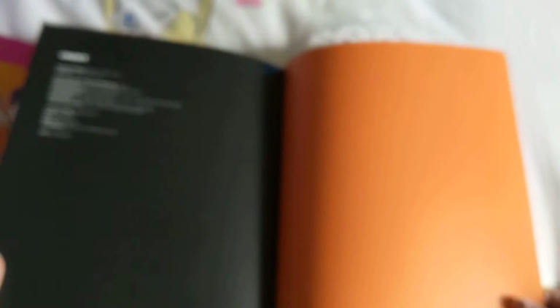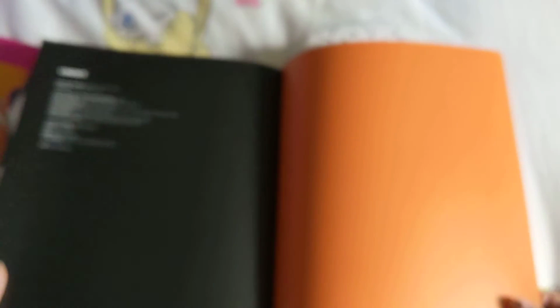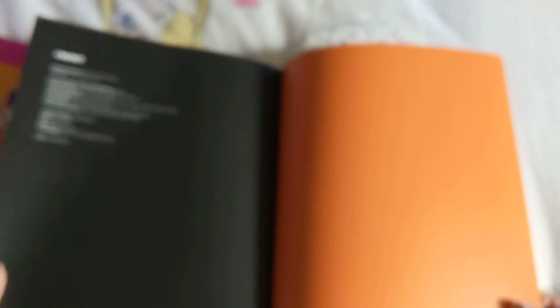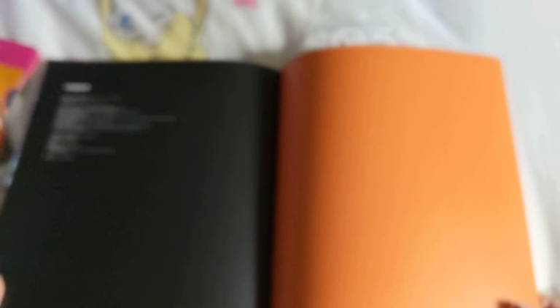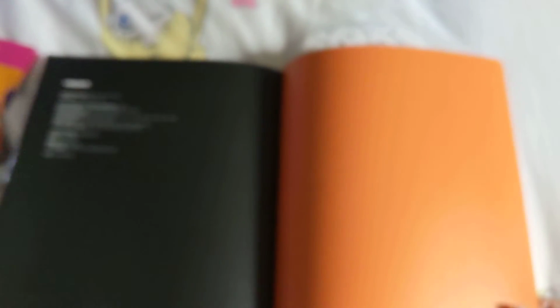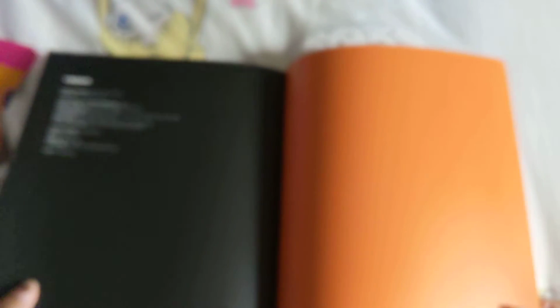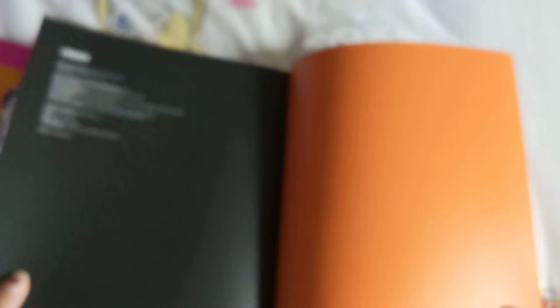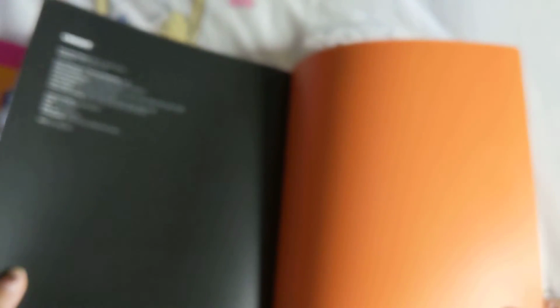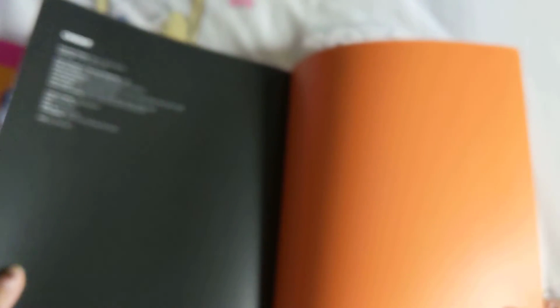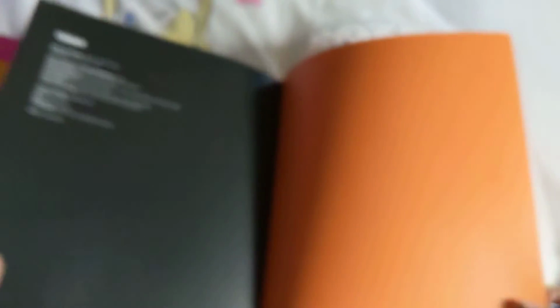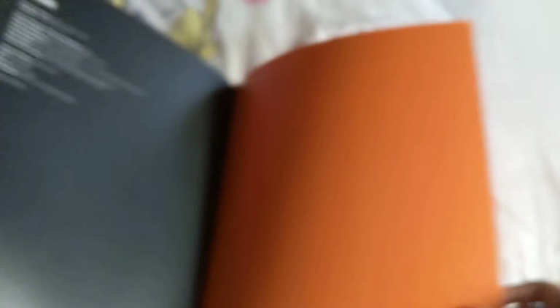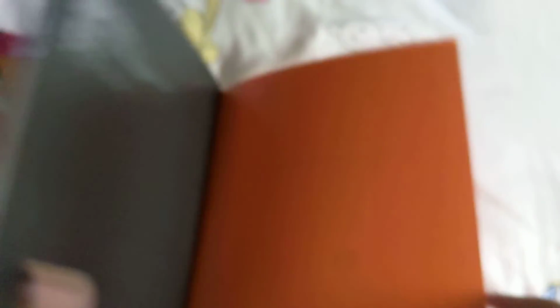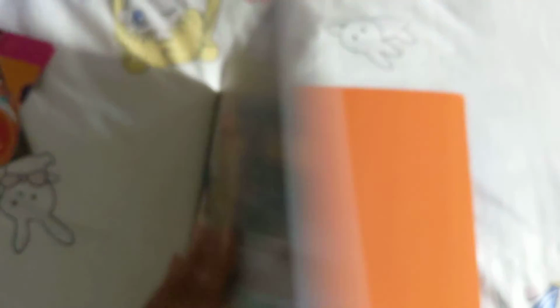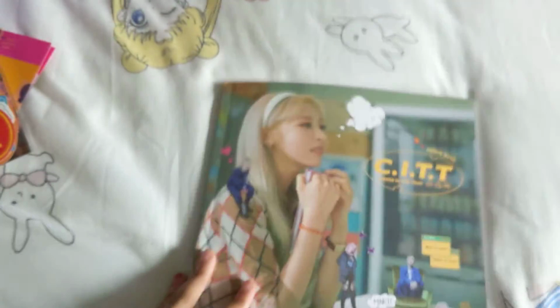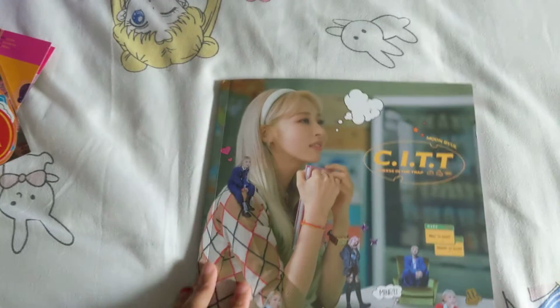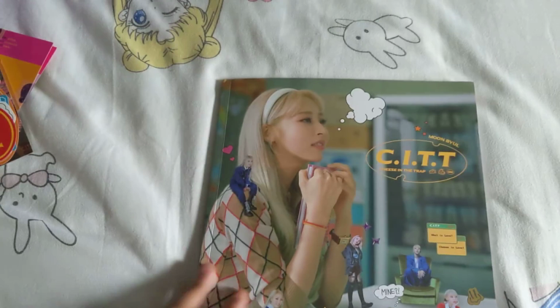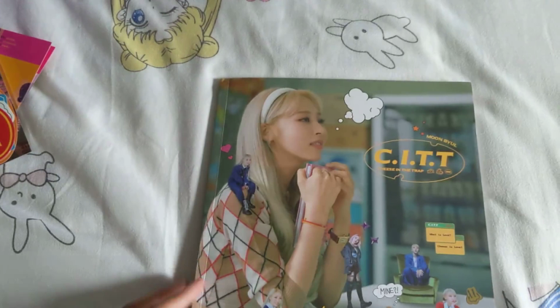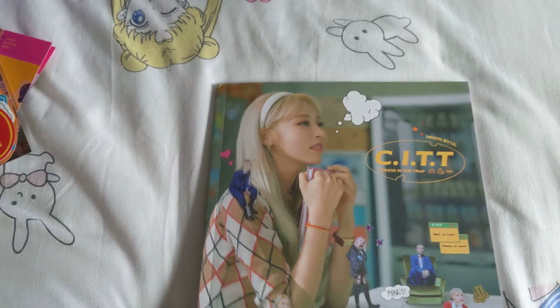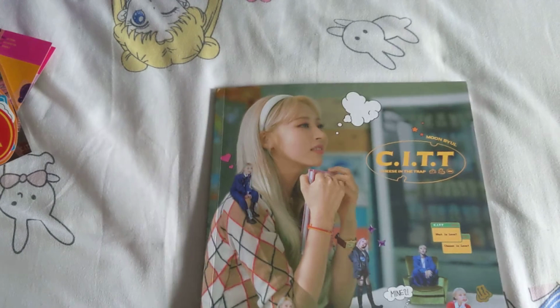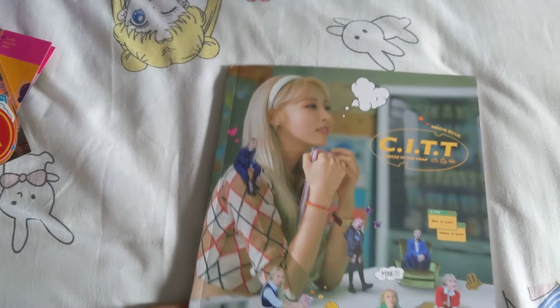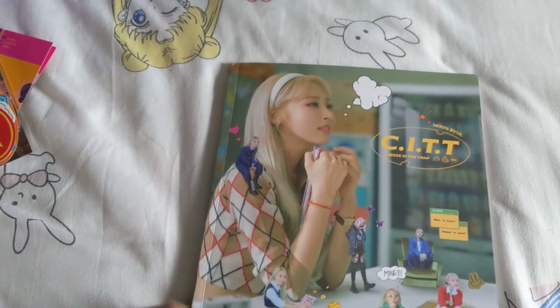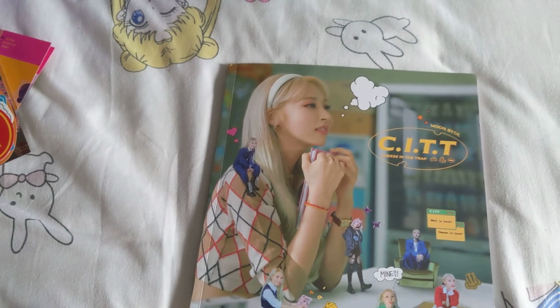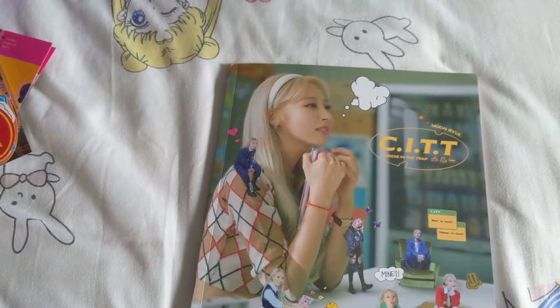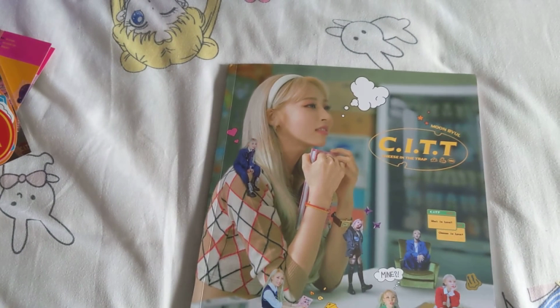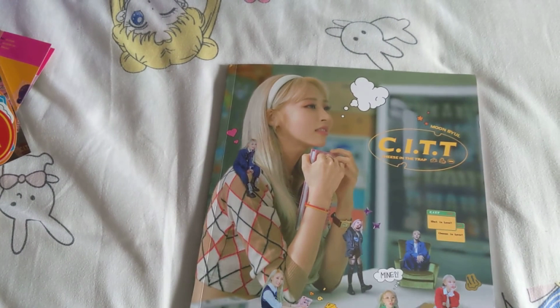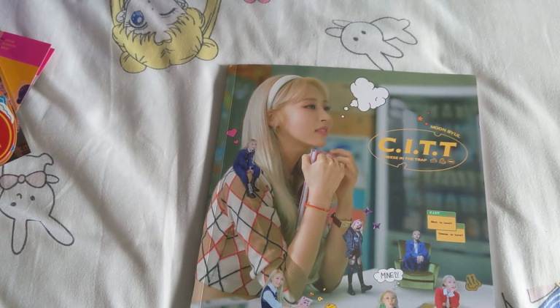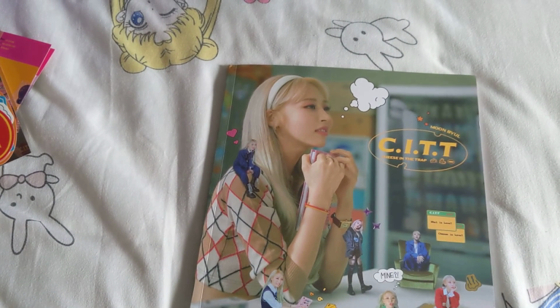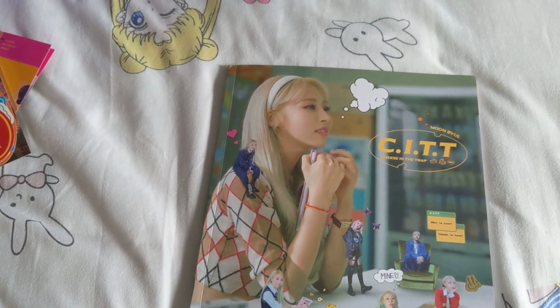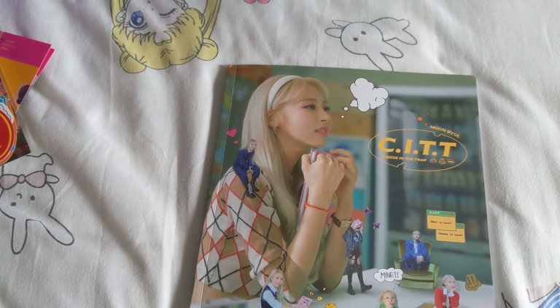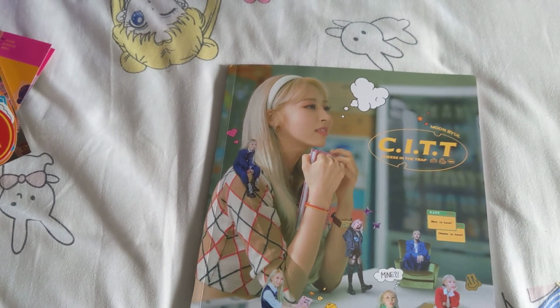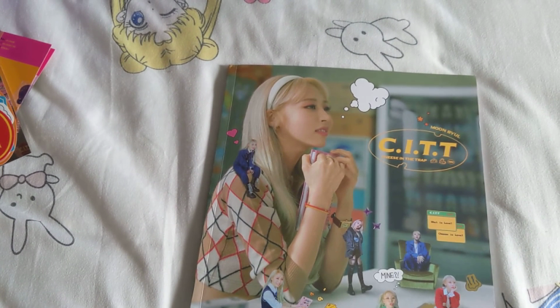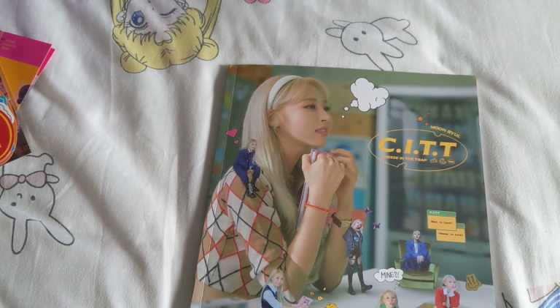And yeah, so that's the whole photobook. I hope you guys enjoyed — see you next time!